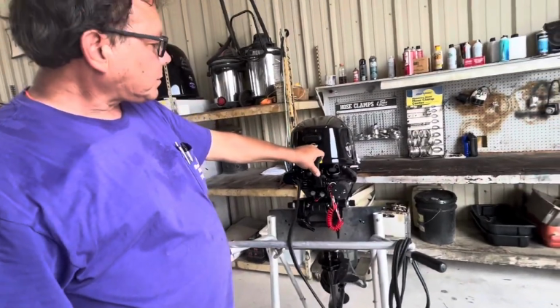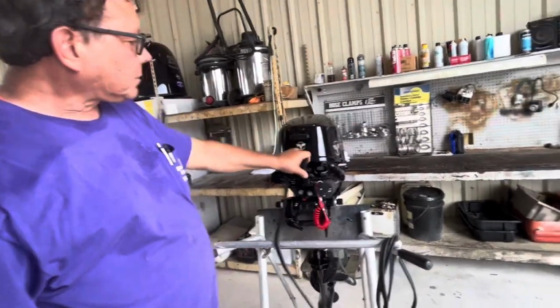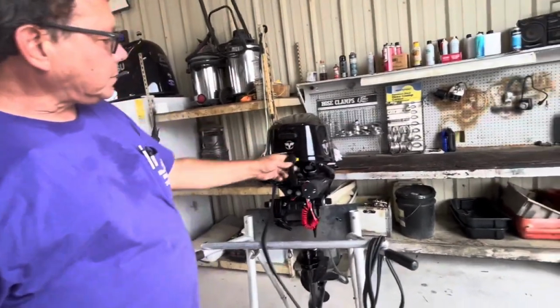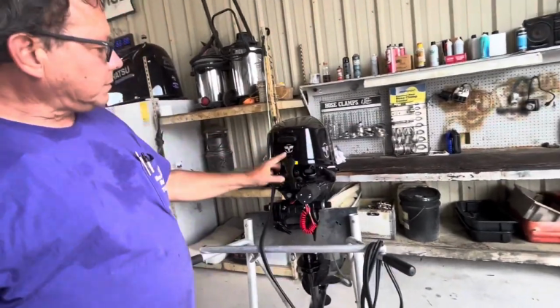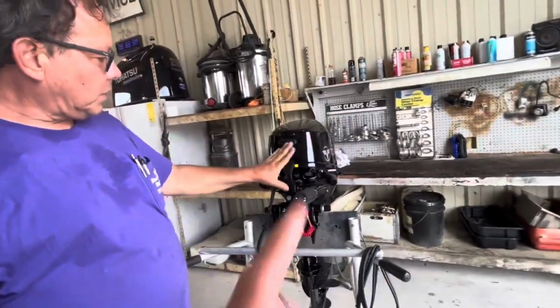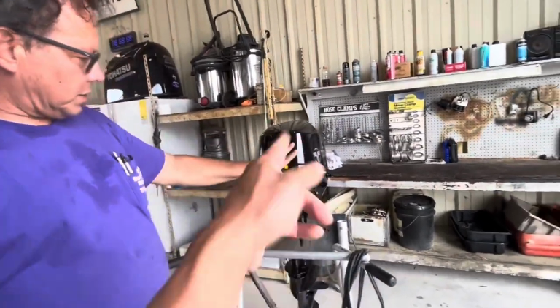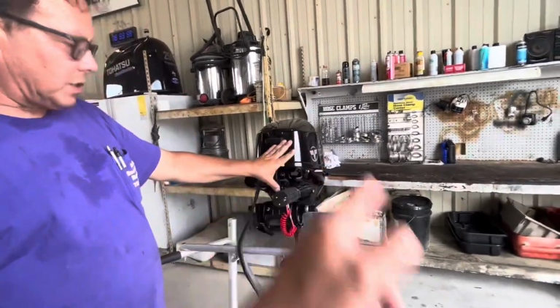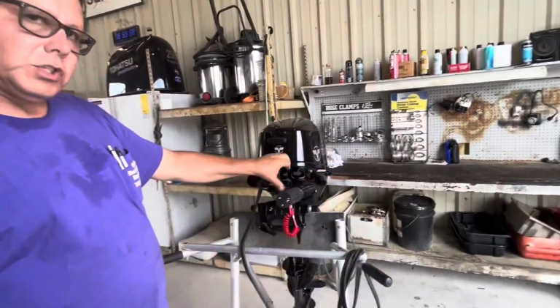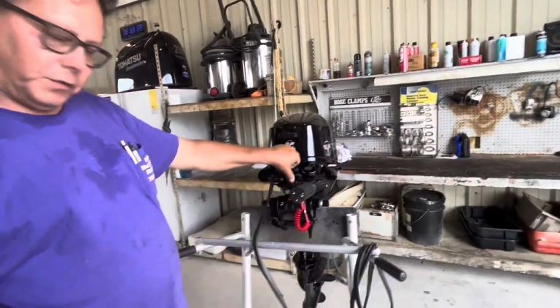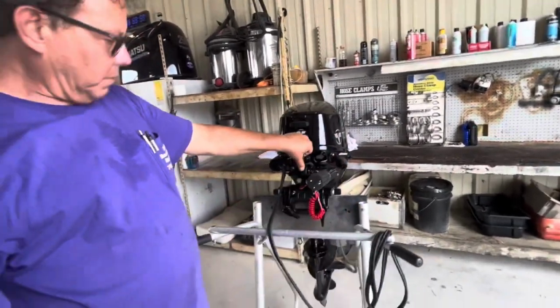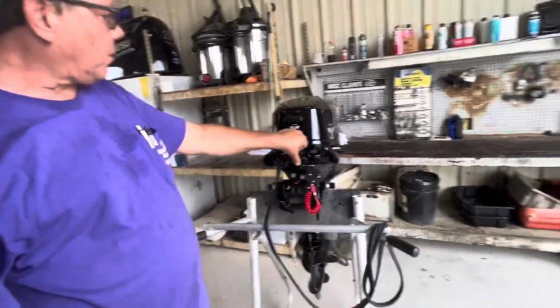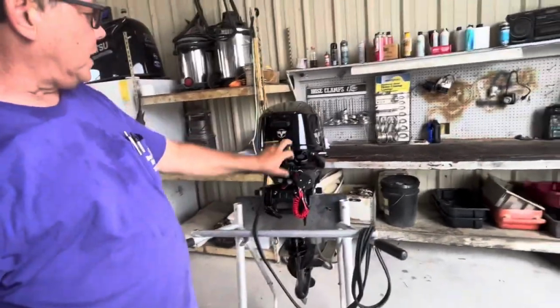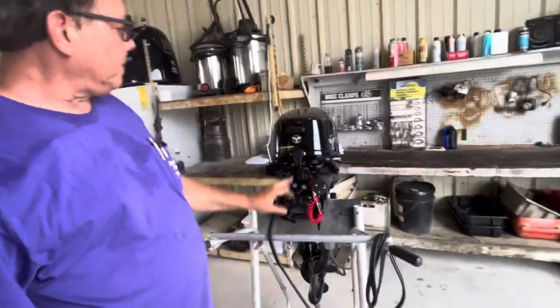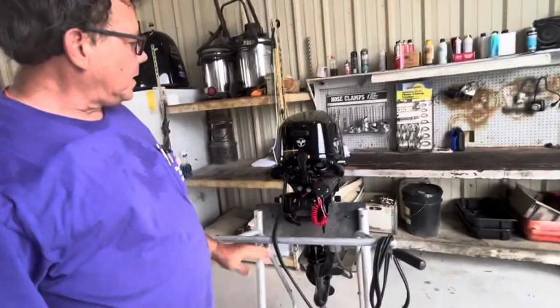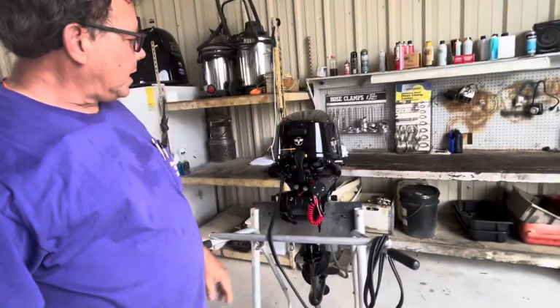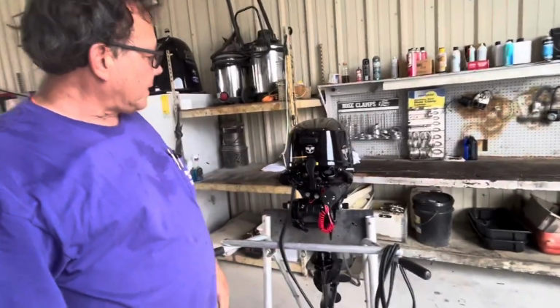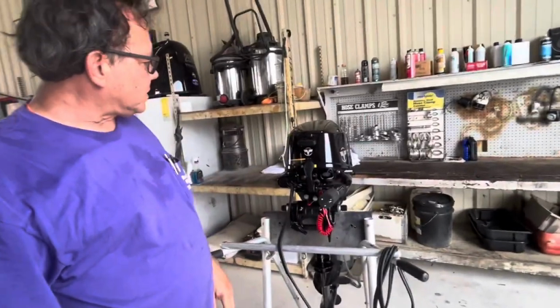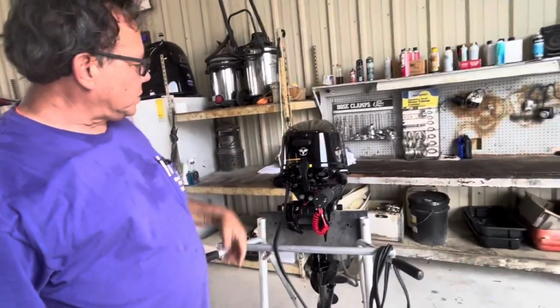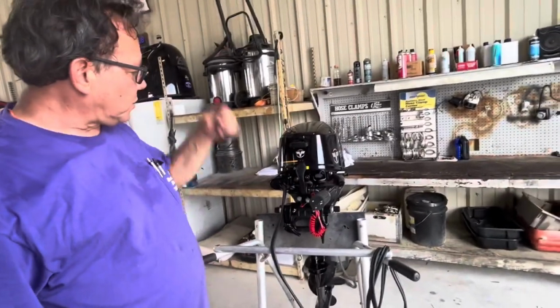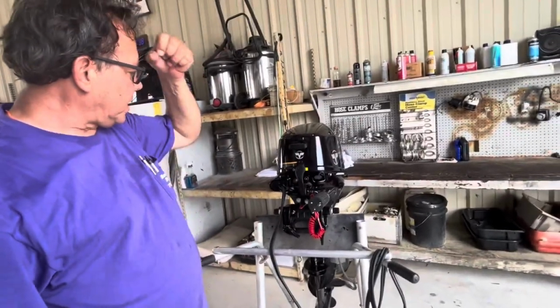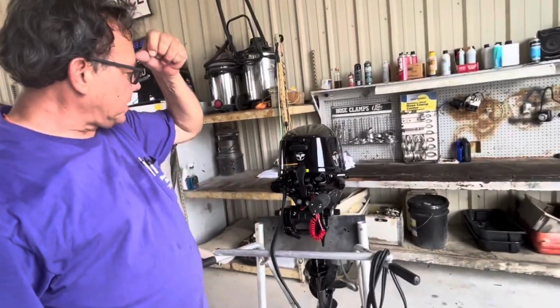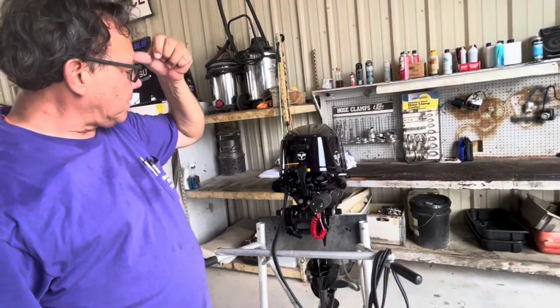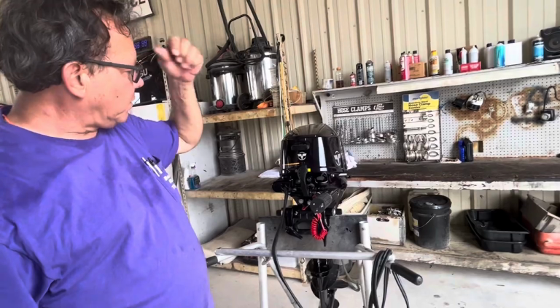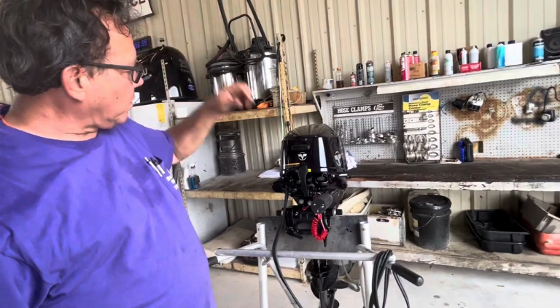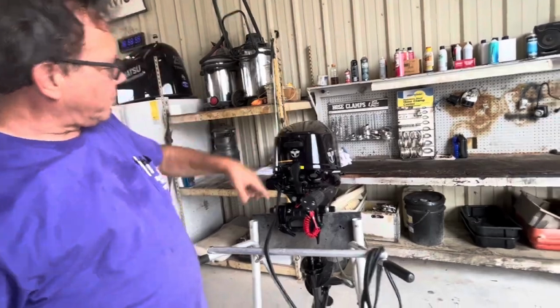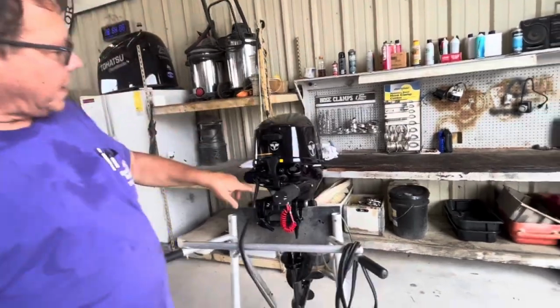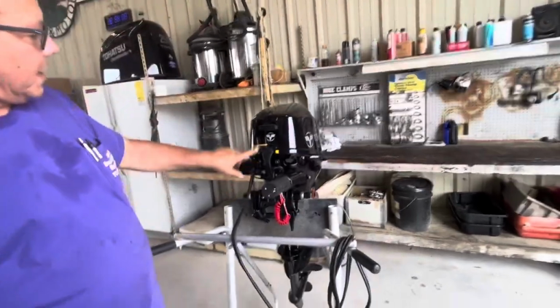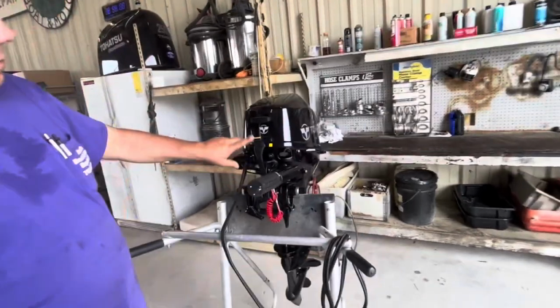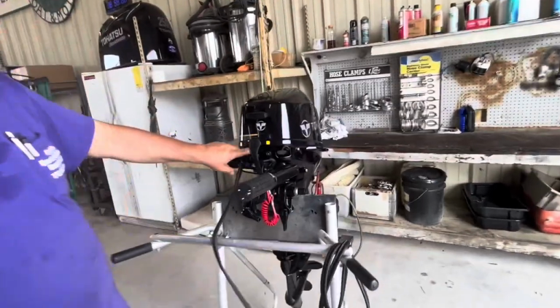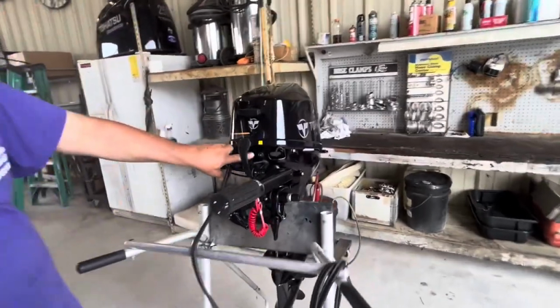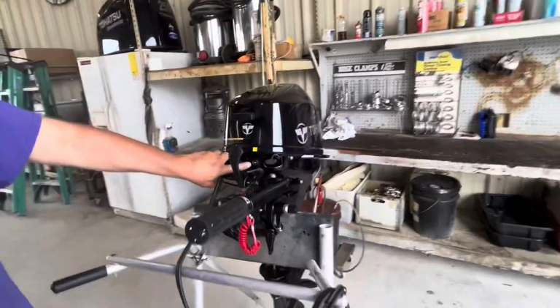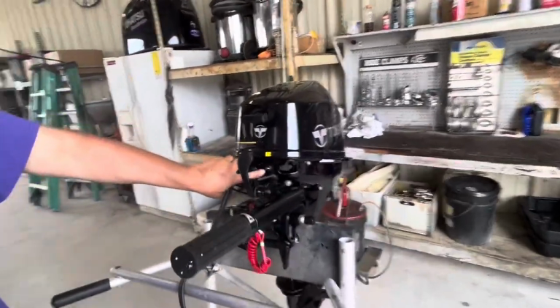That's the gear shift right here. That's neutral right there. We'll go over that outside in a little bit.